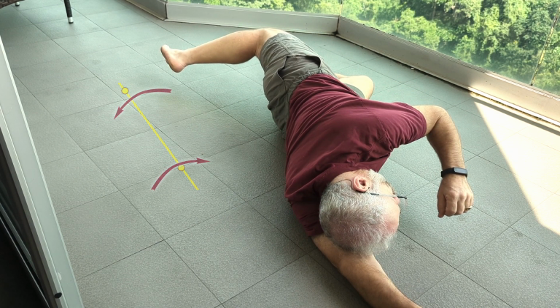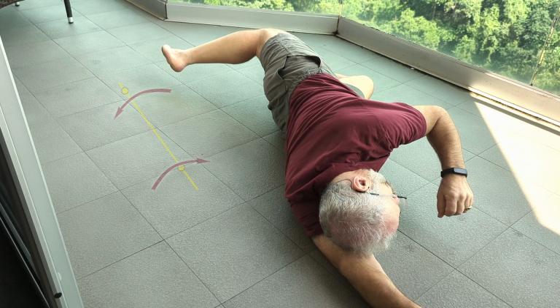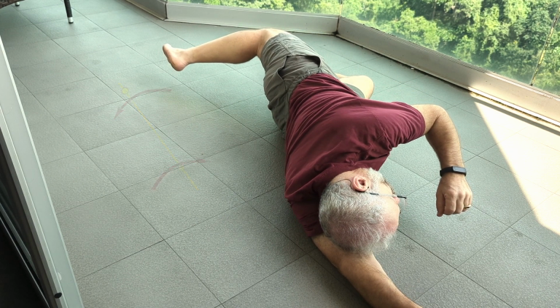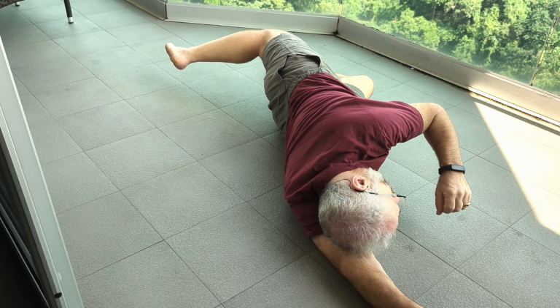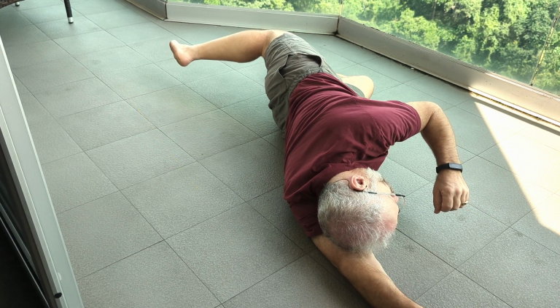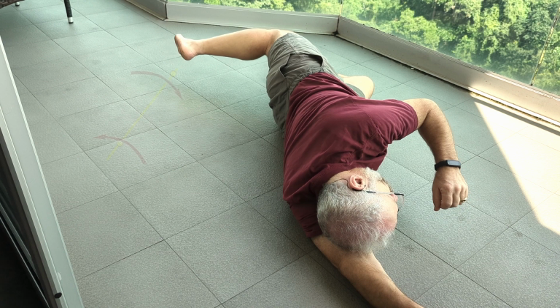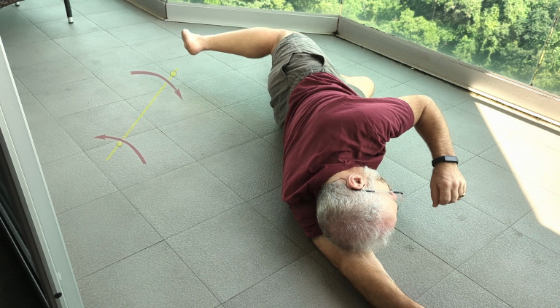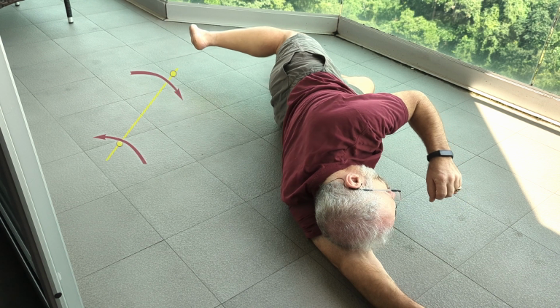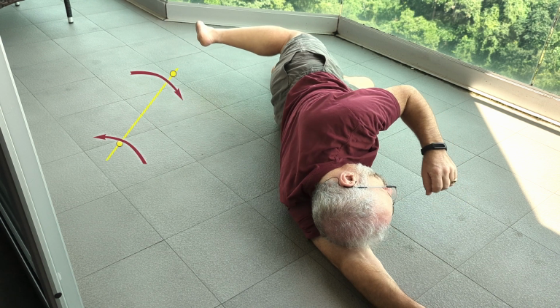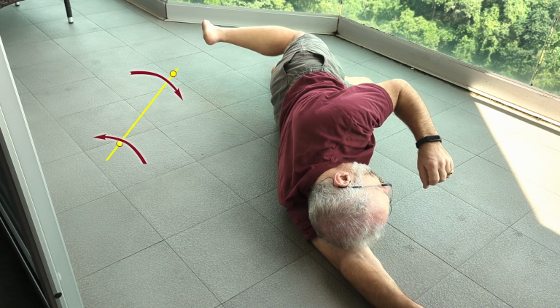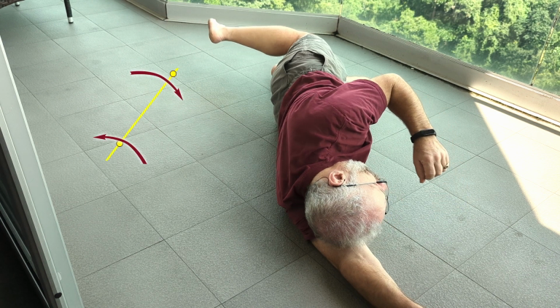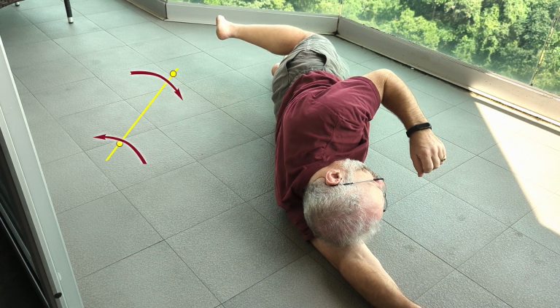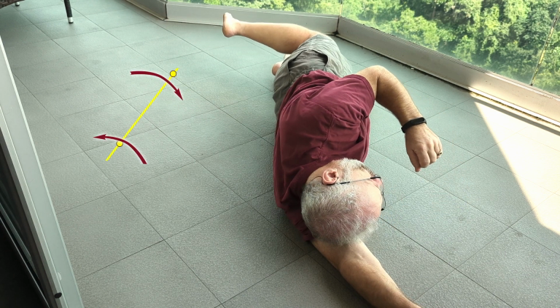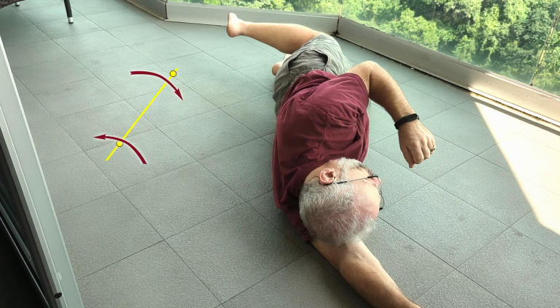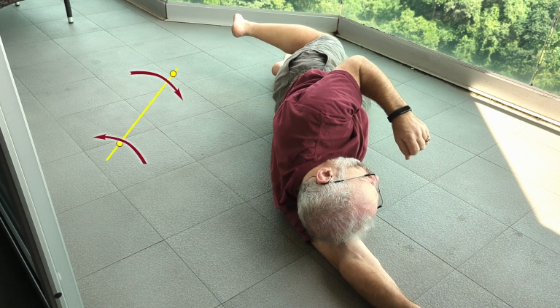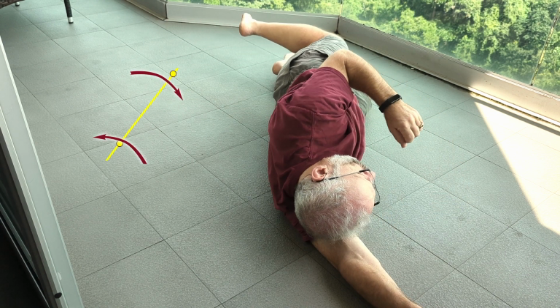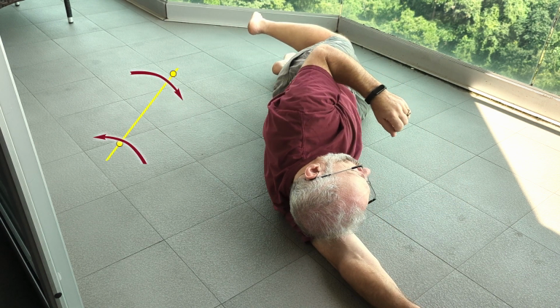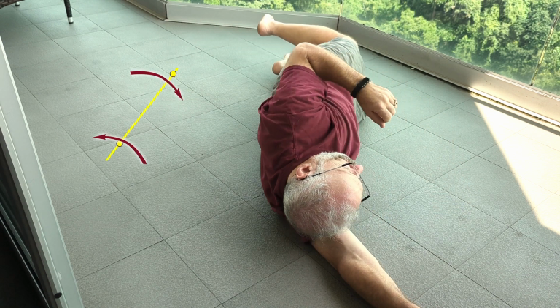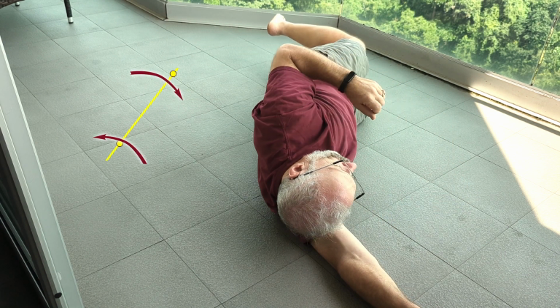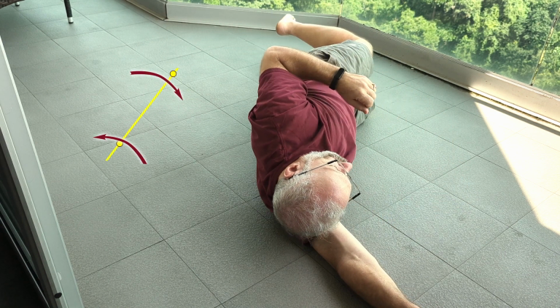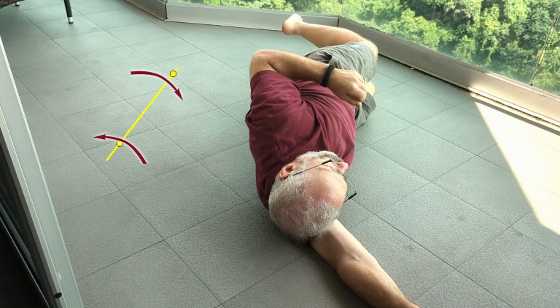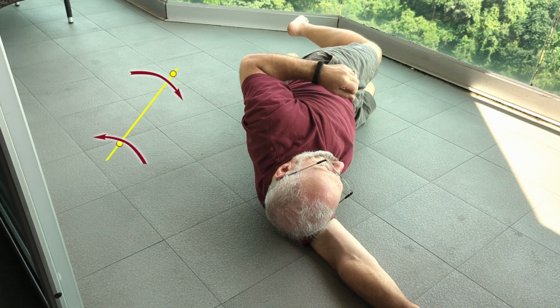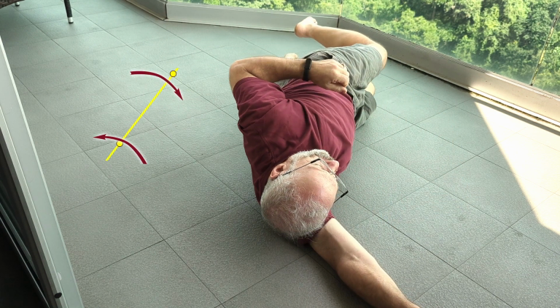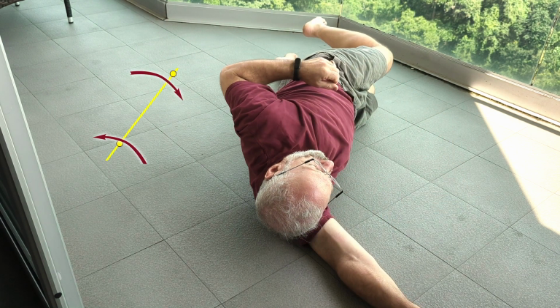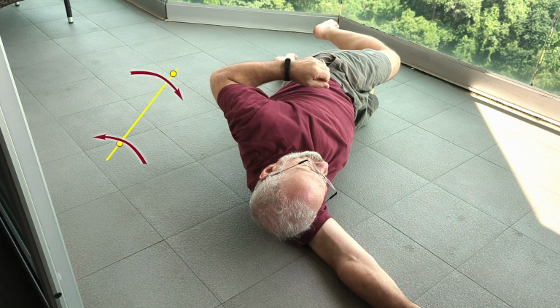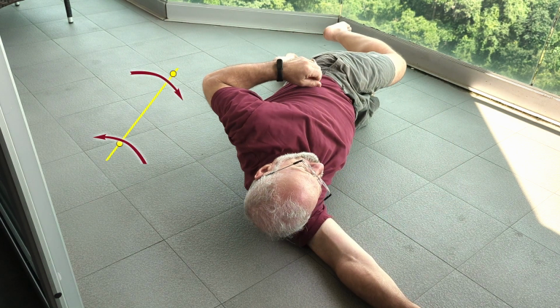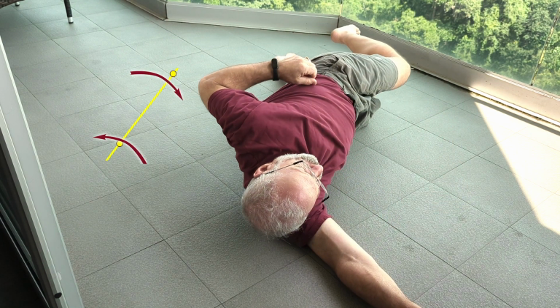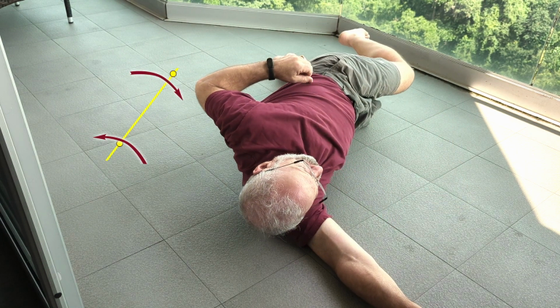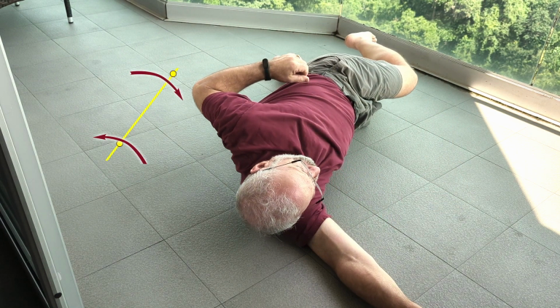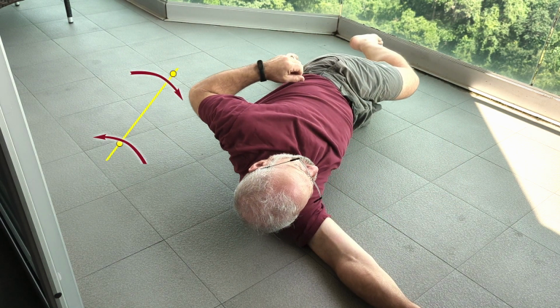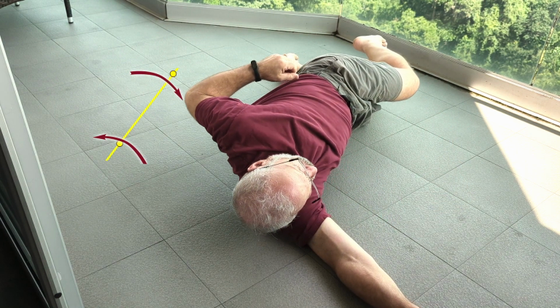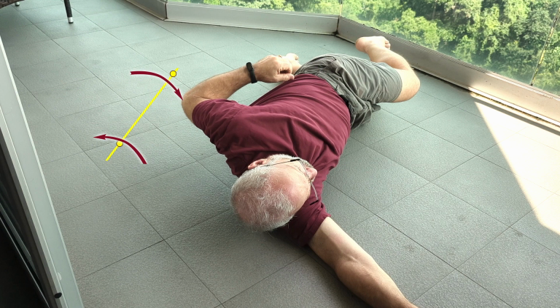Go slowly. Look at it carefully. How does the torso deliver elbow back behind you as knee goes forward?